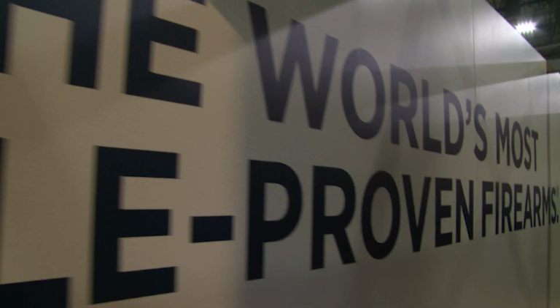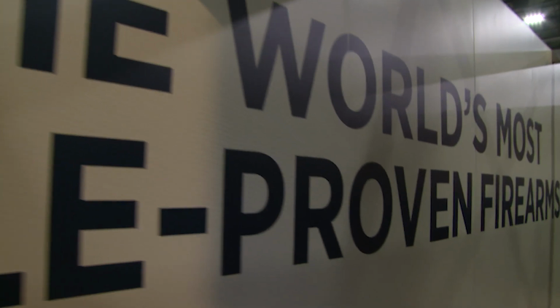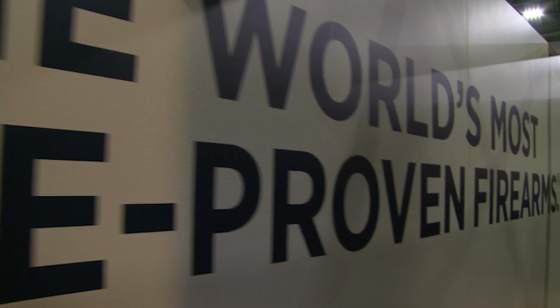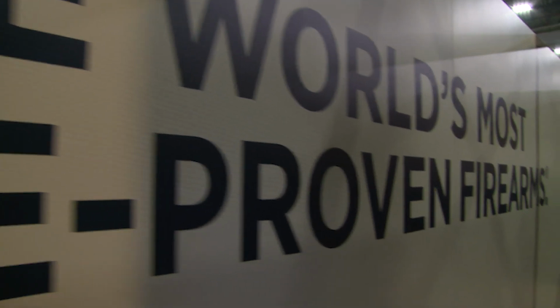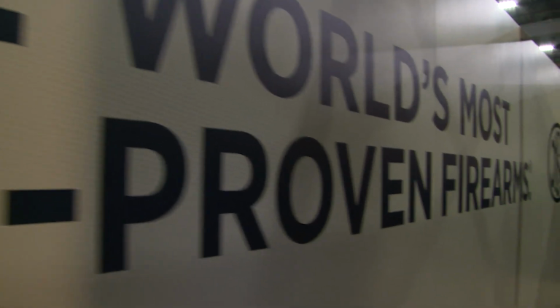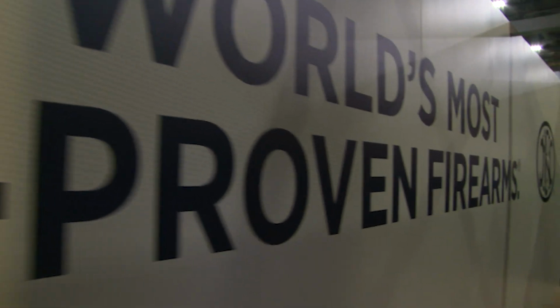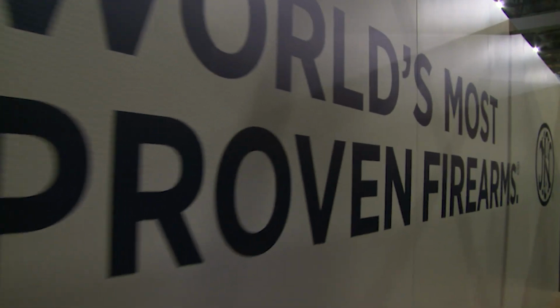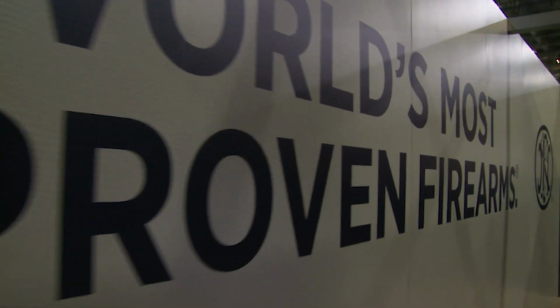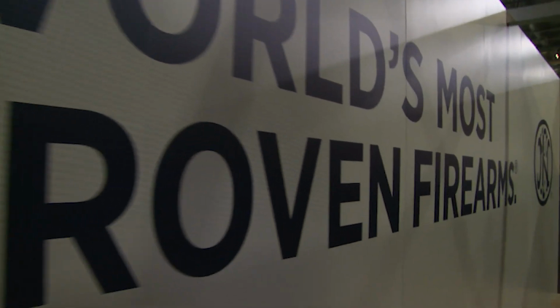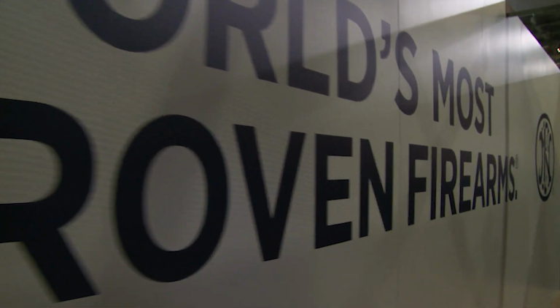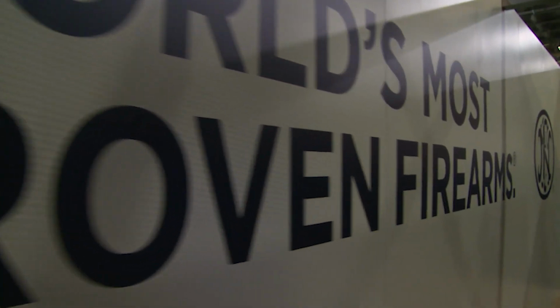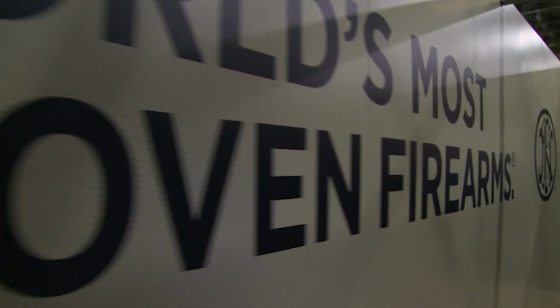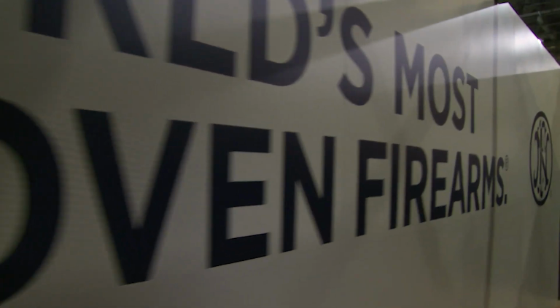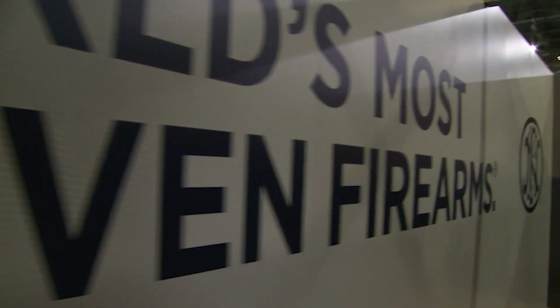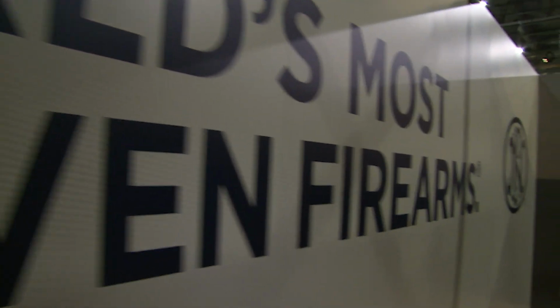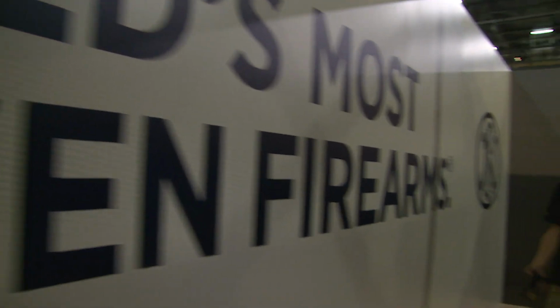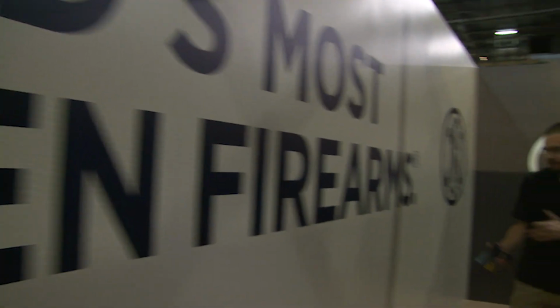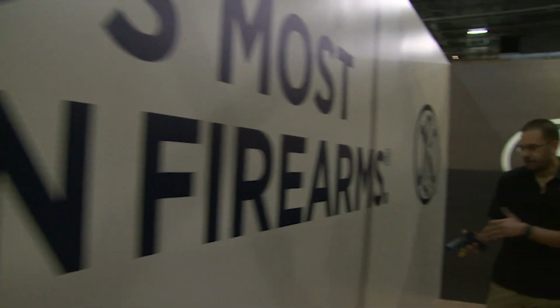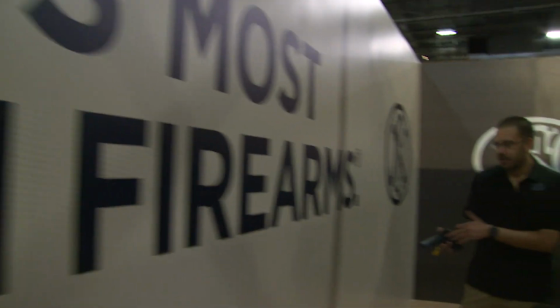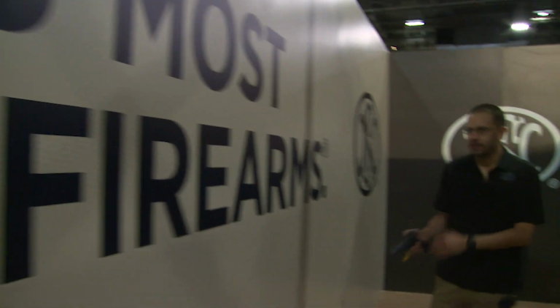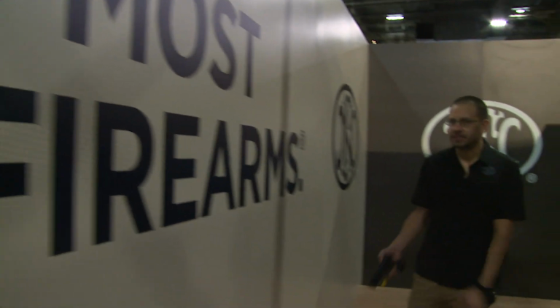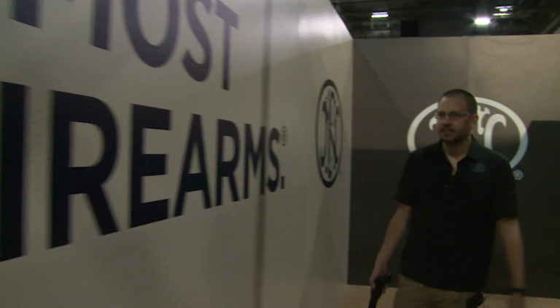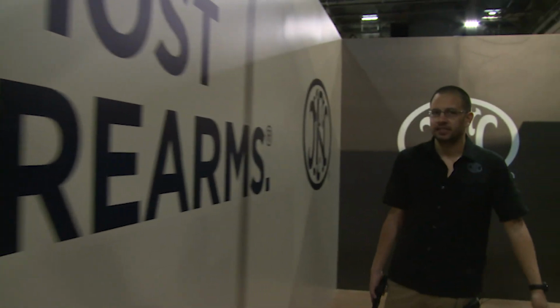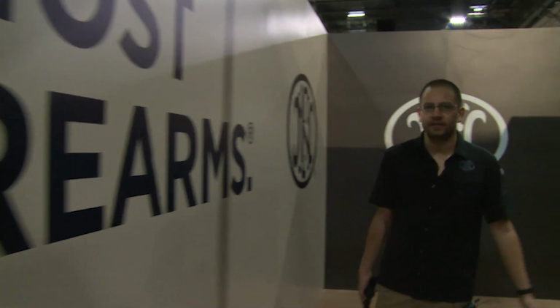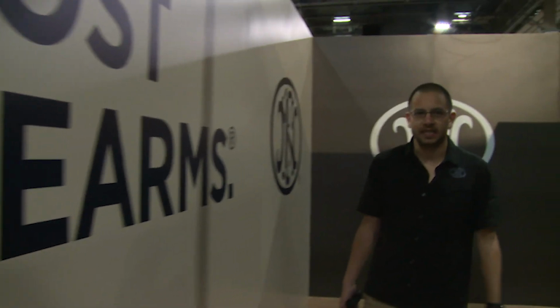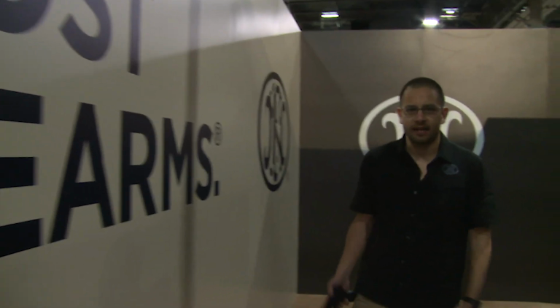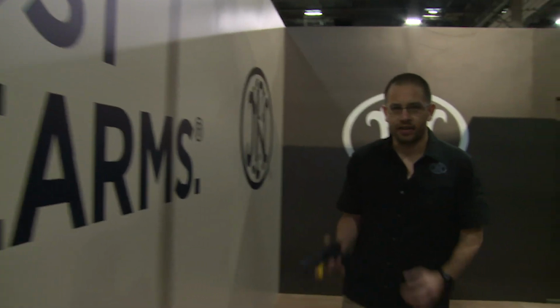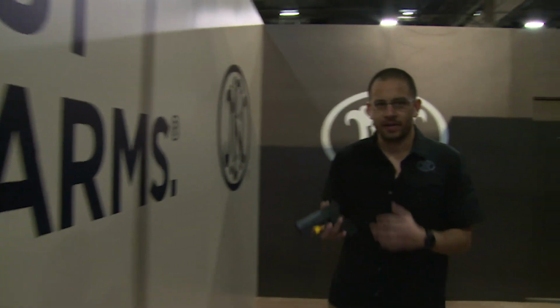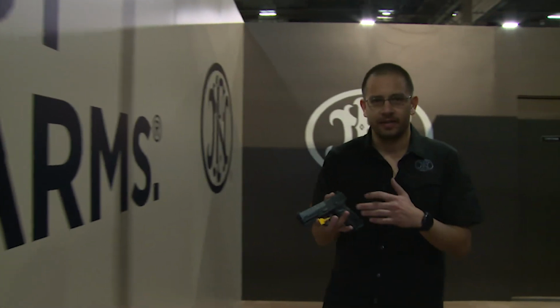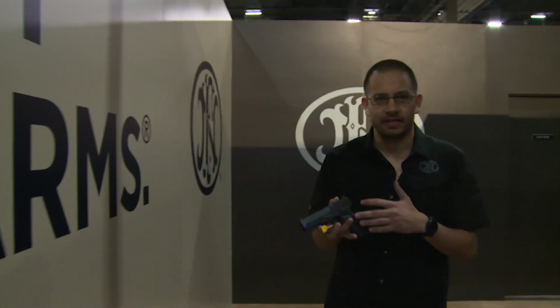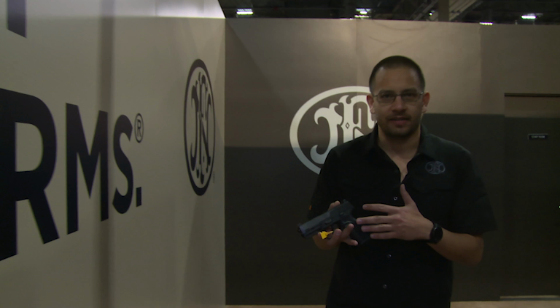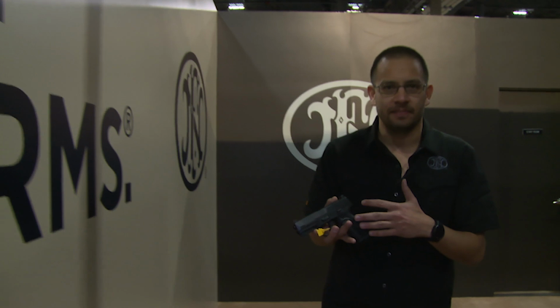If you'd like to learn more about FN pistols or the 509 Midsize, just visit FNAmerica.com.